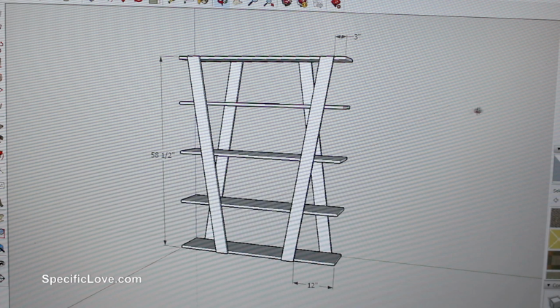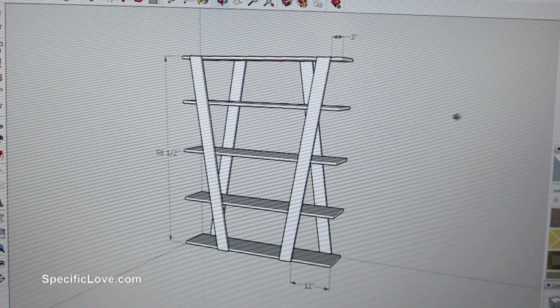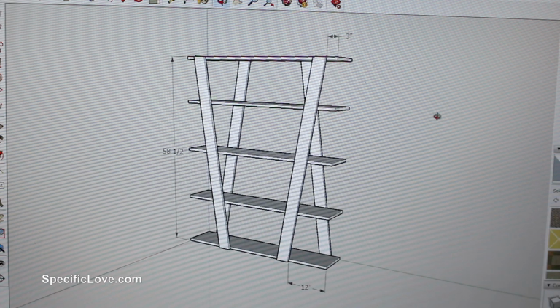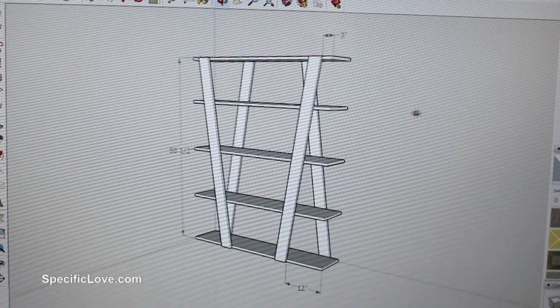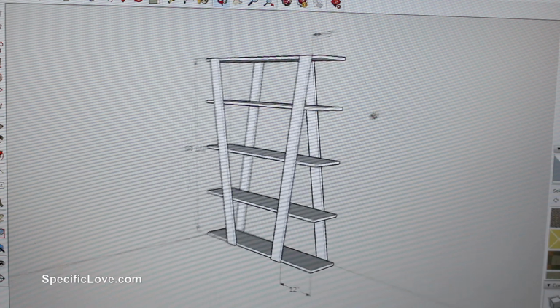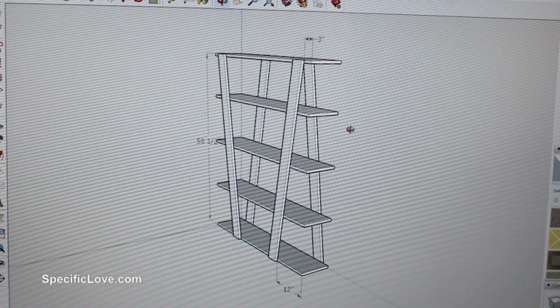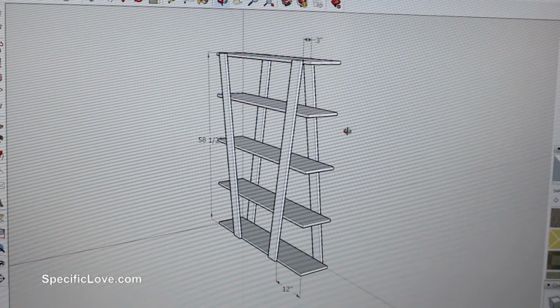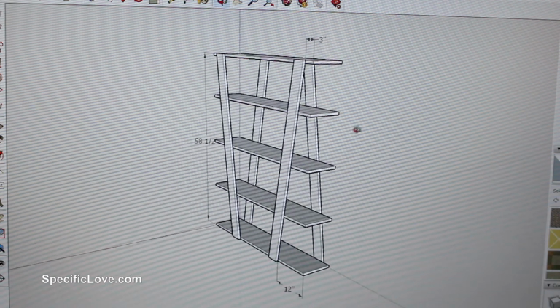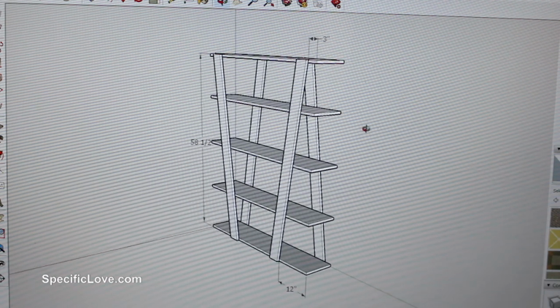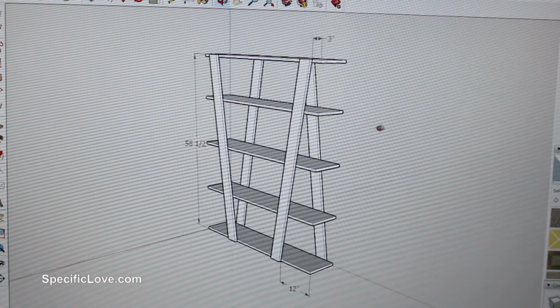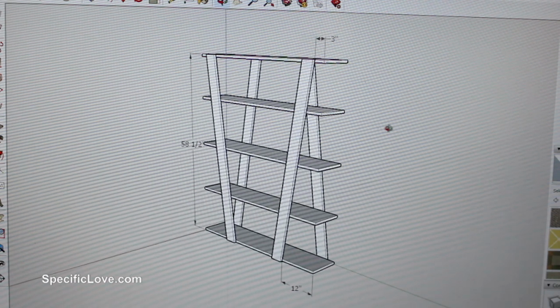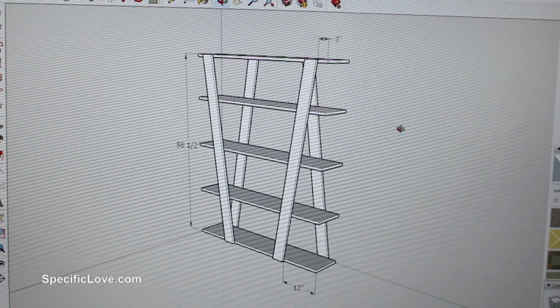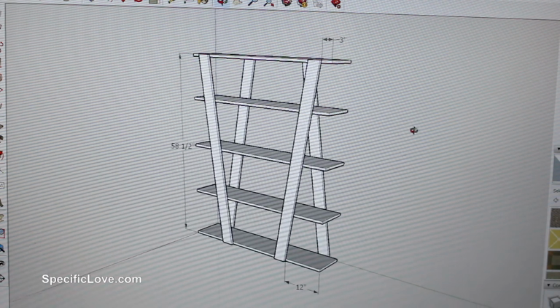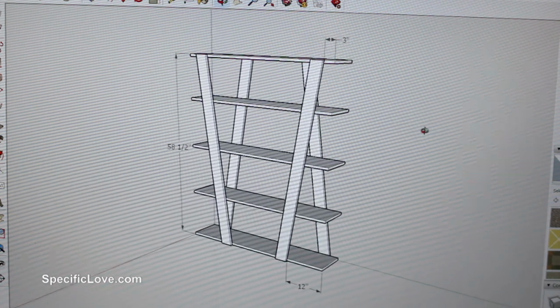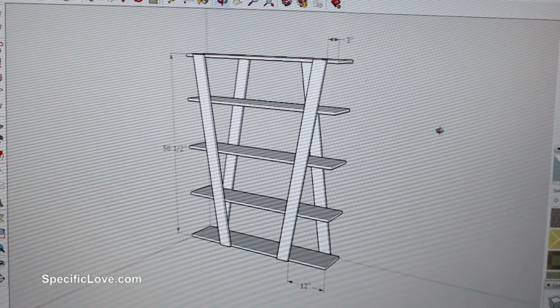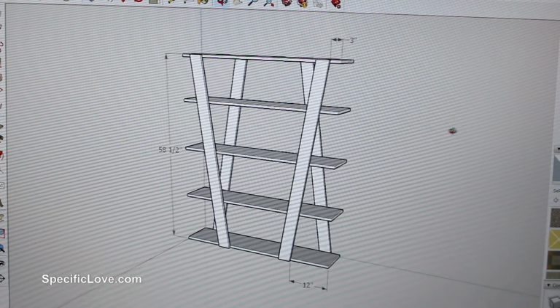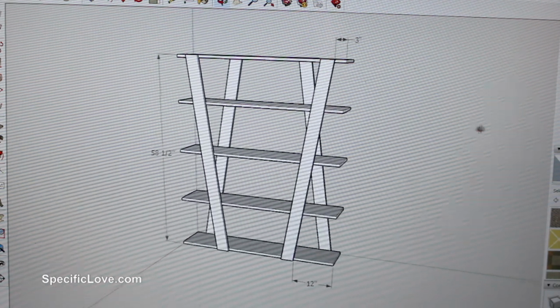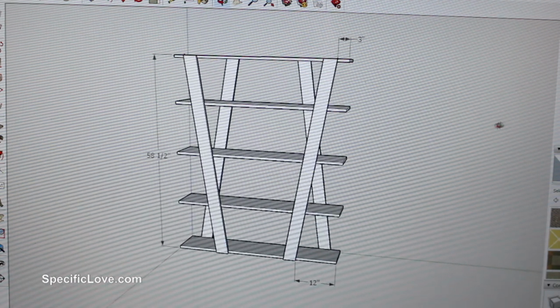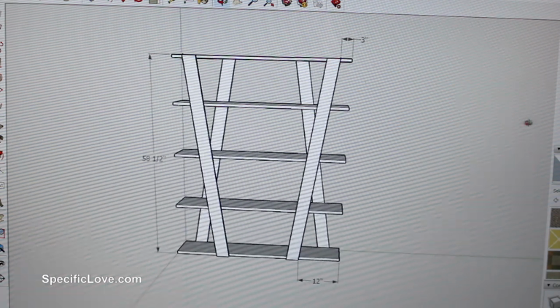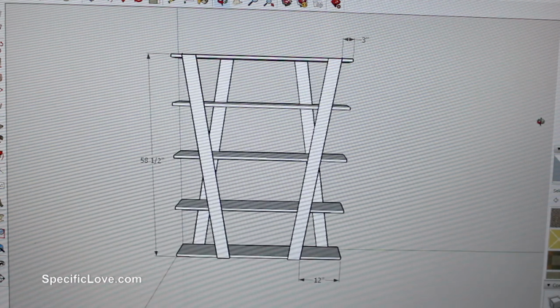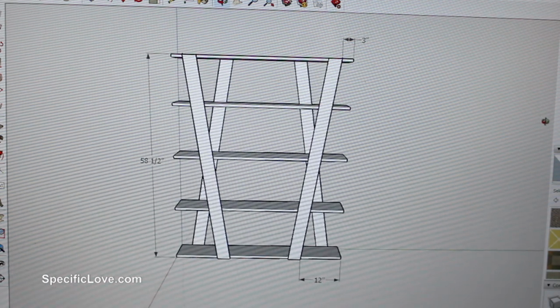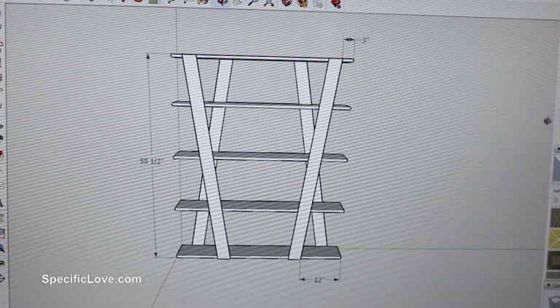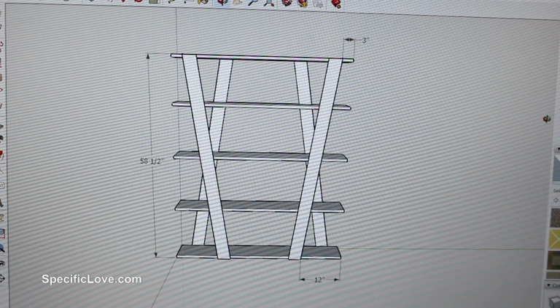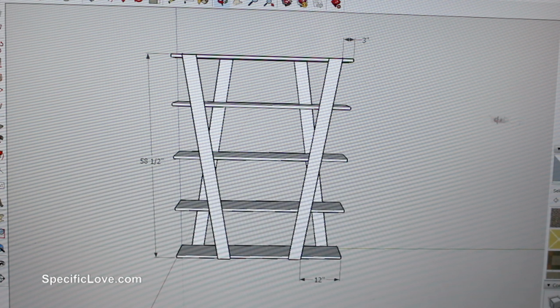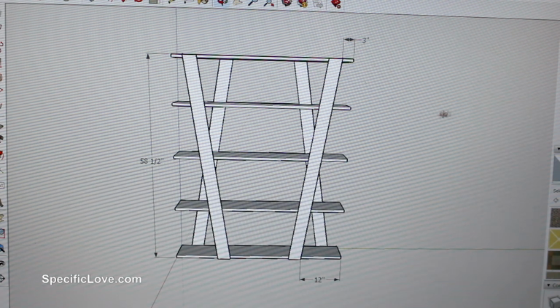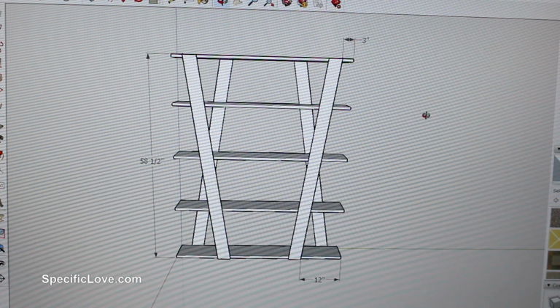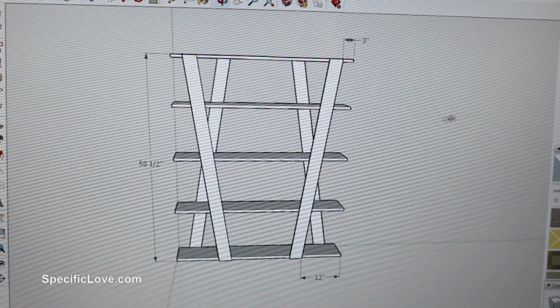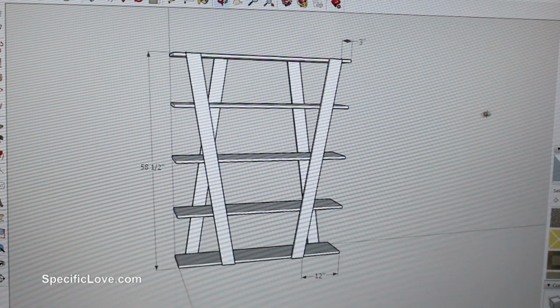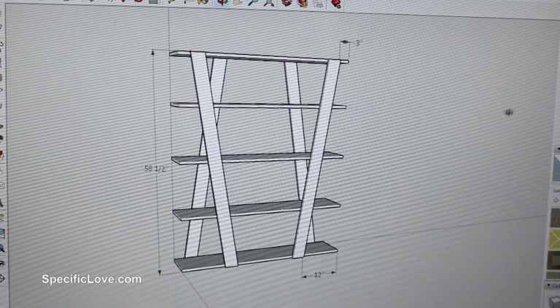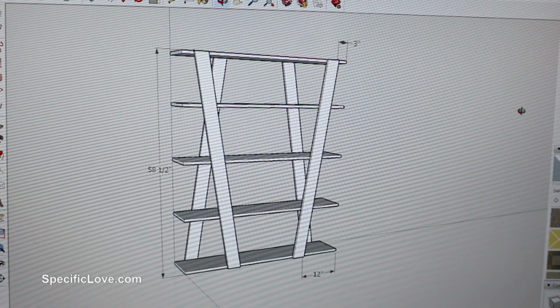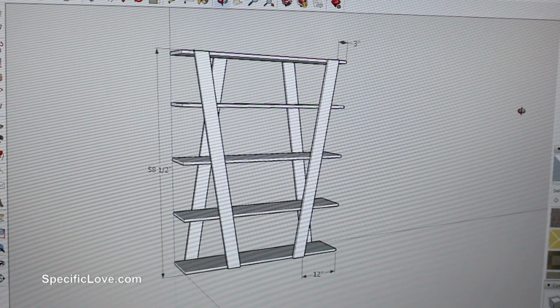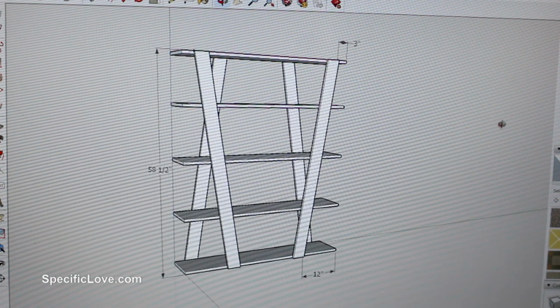I first jumped on SketchUp and set up a basic design. This was not hard, but the dimensions needed to be correct or the shelves would just look a little off.